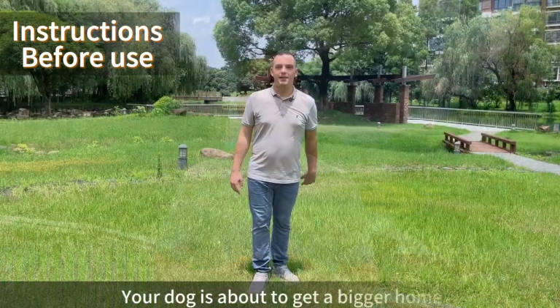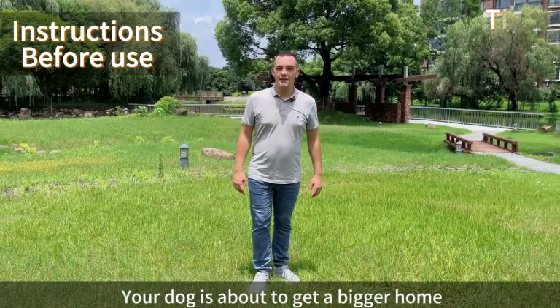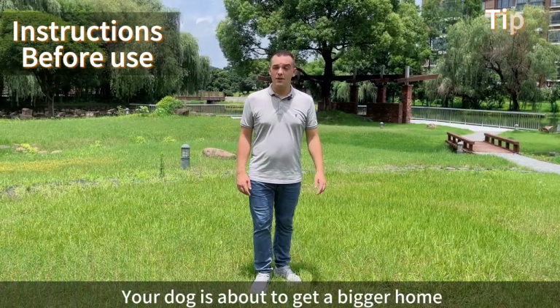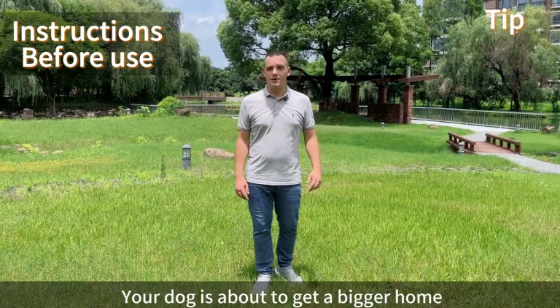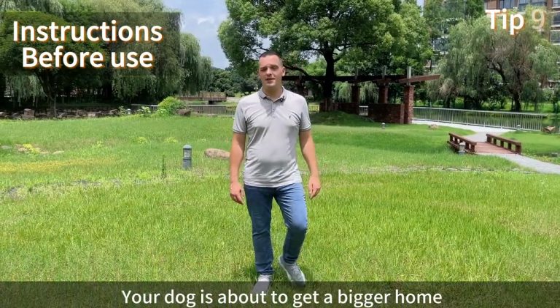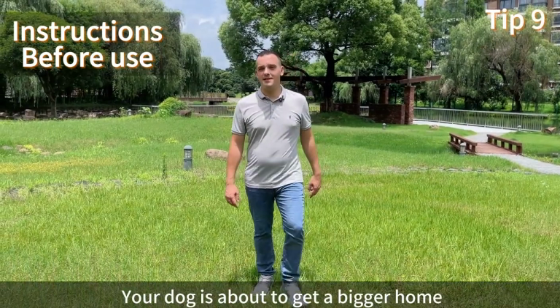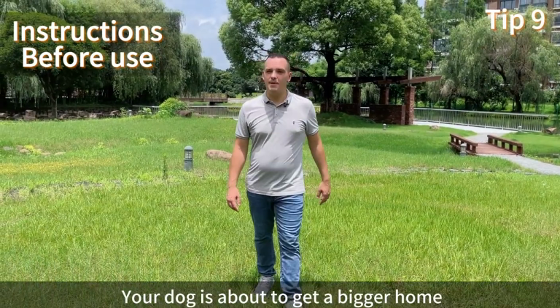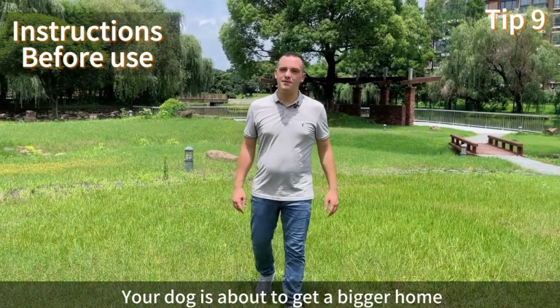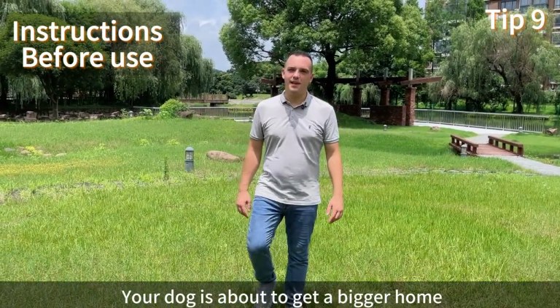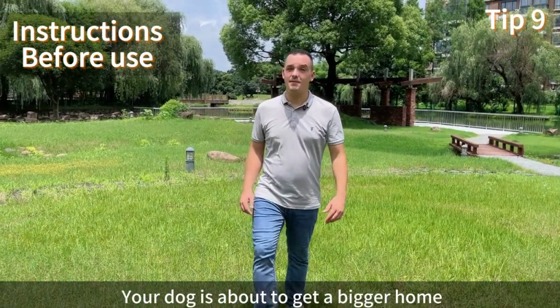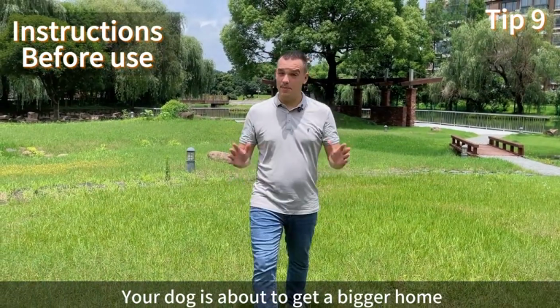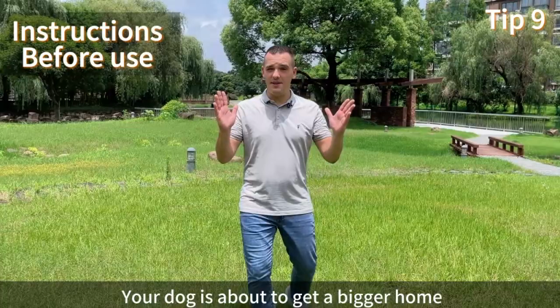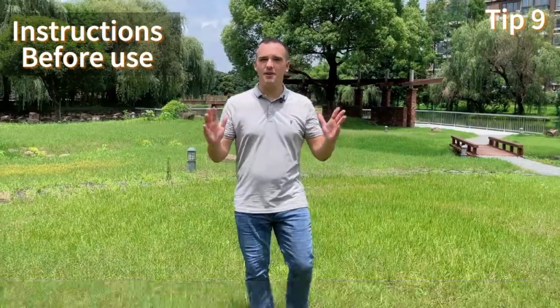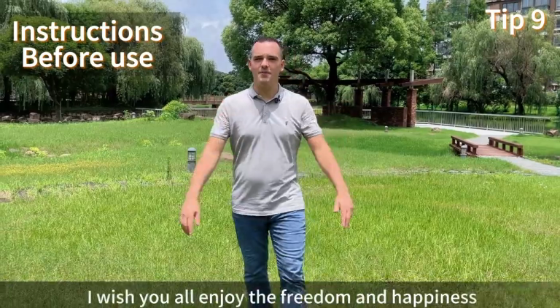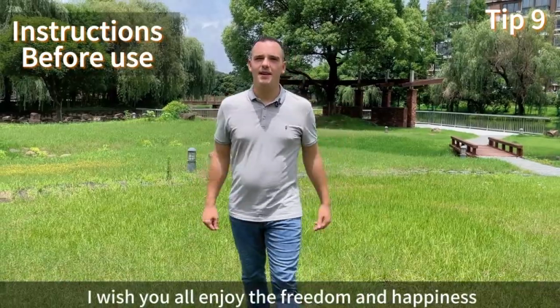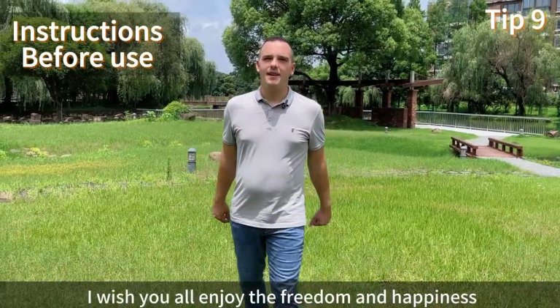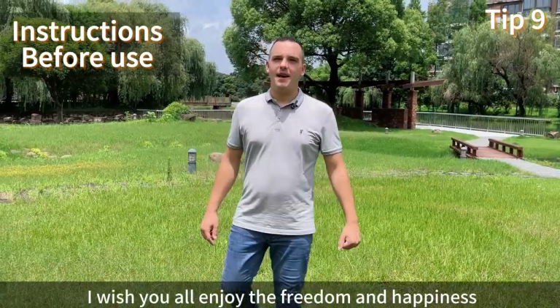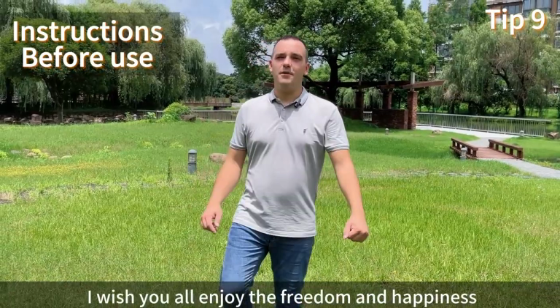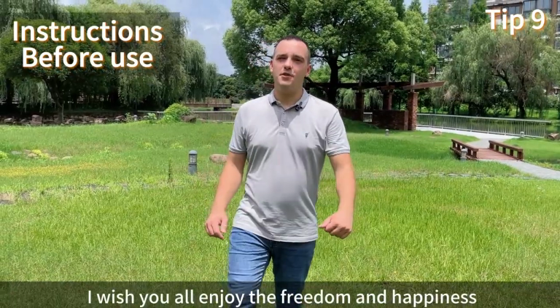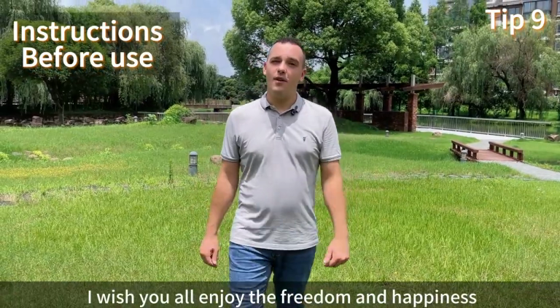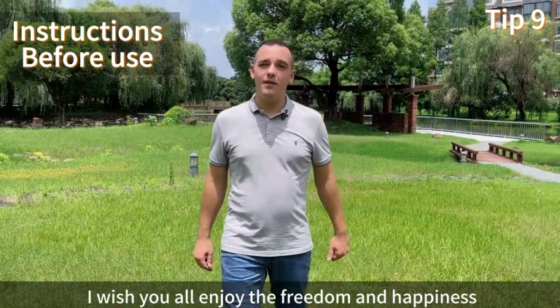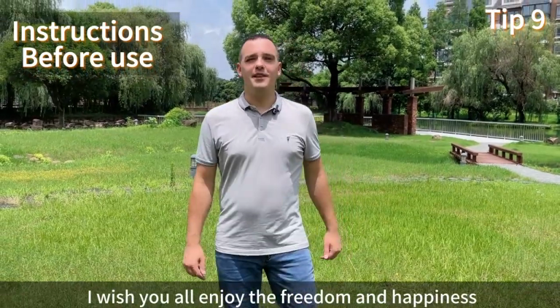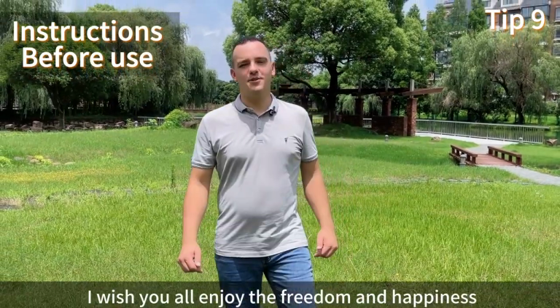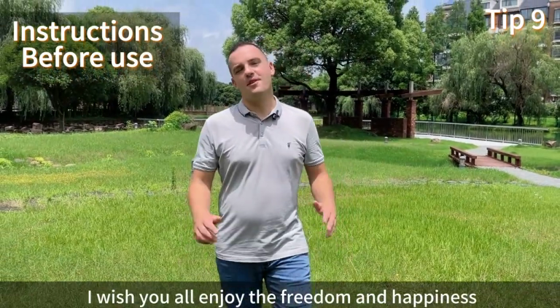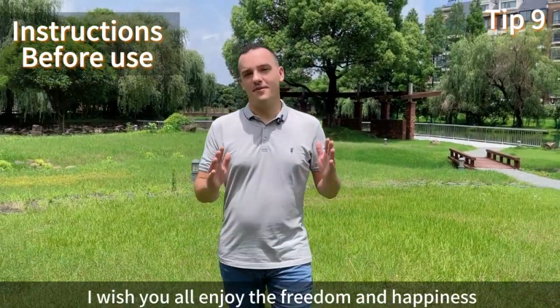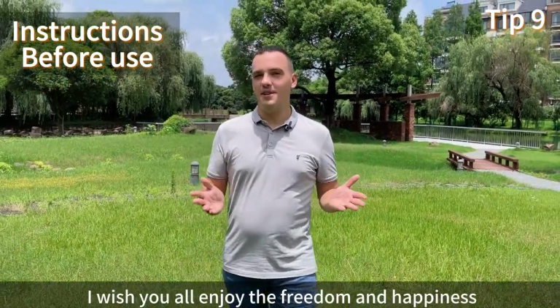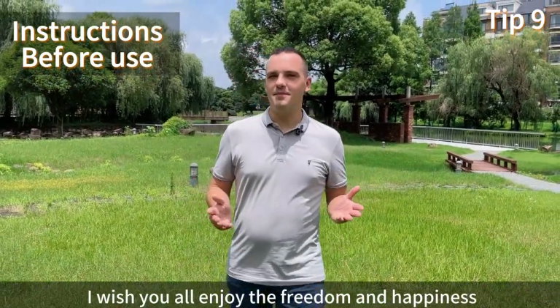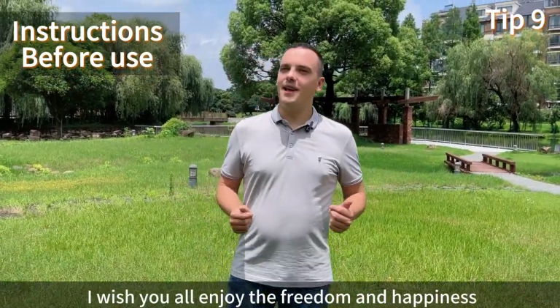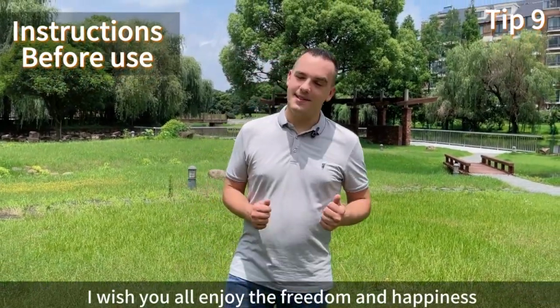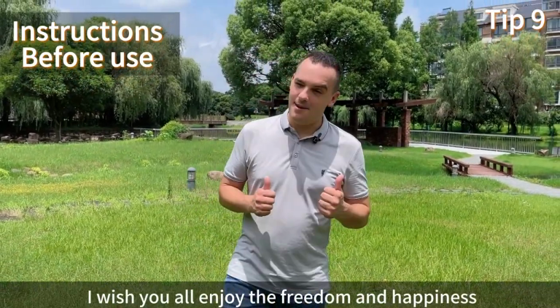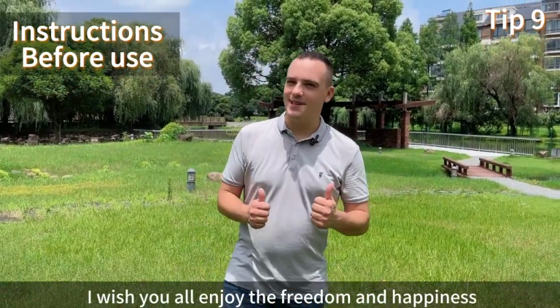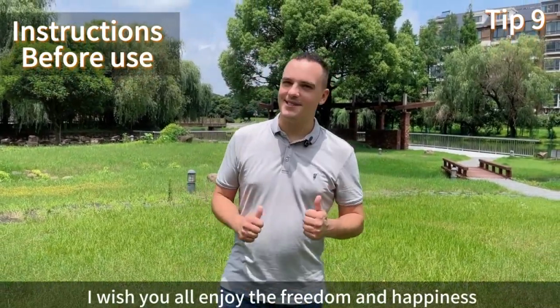Your dog is about to get a bigger home. I wish you all enjoyed freedom and happiness. Have fun, guys.